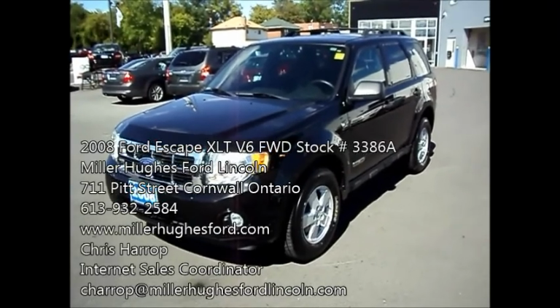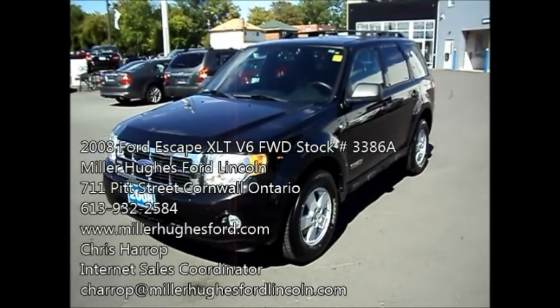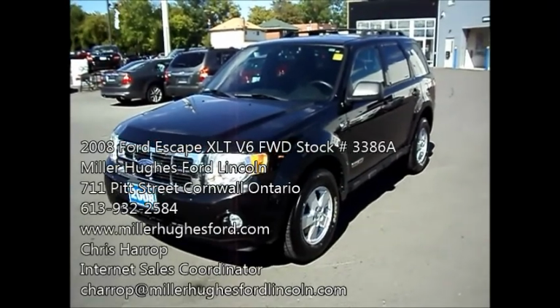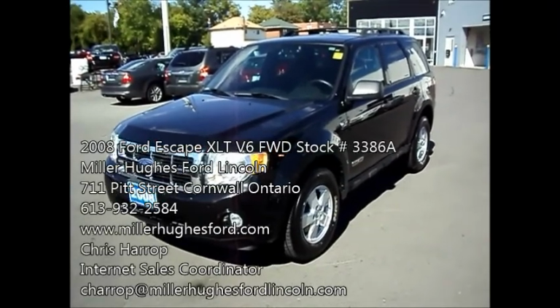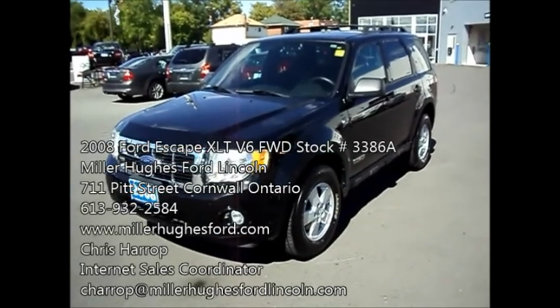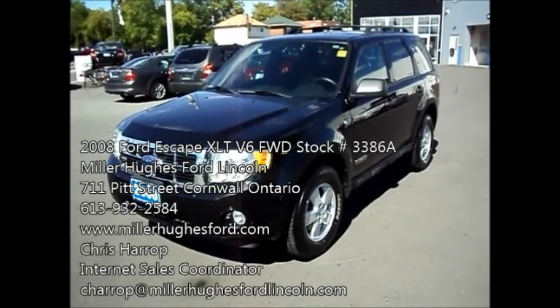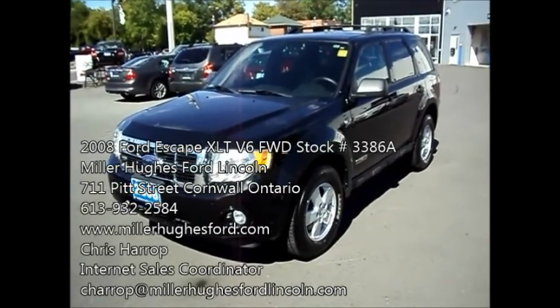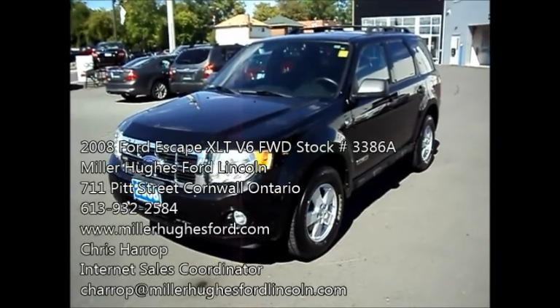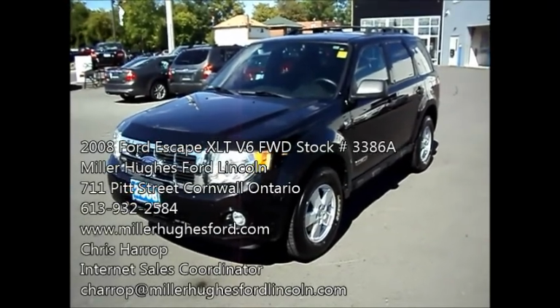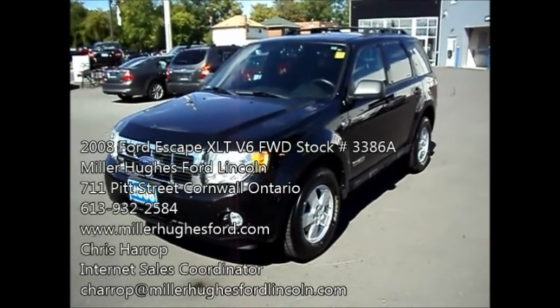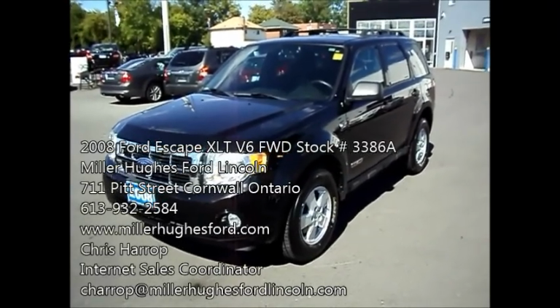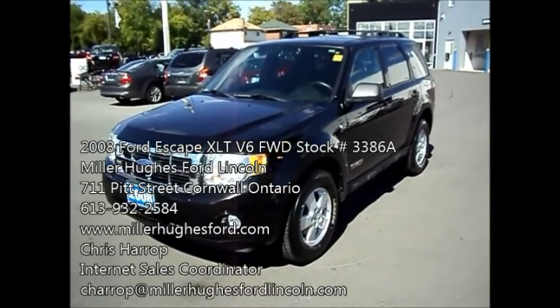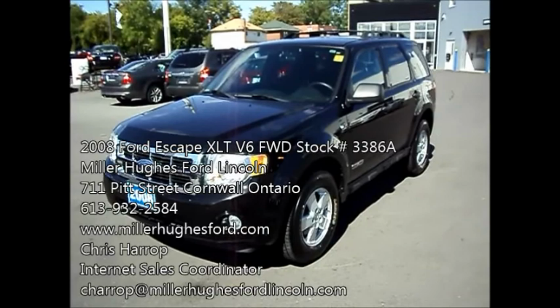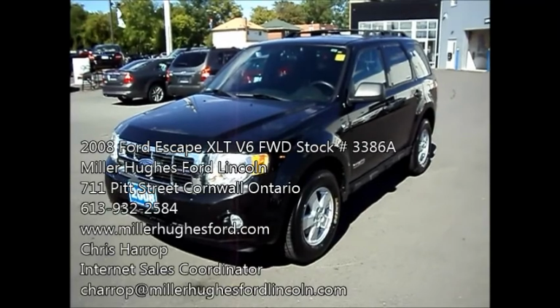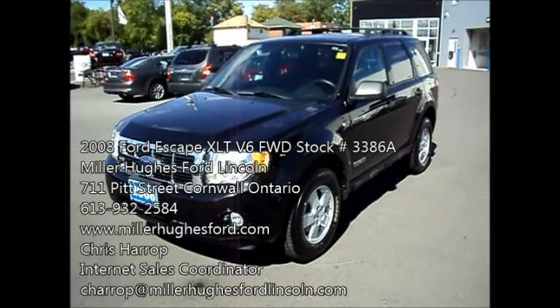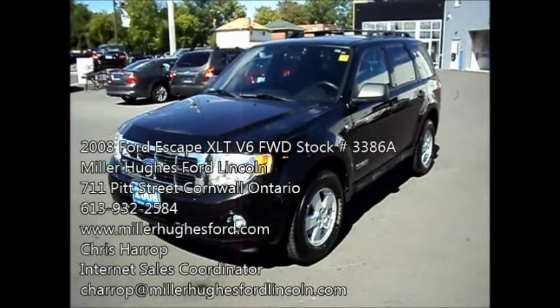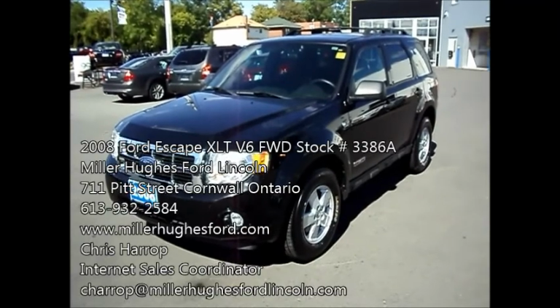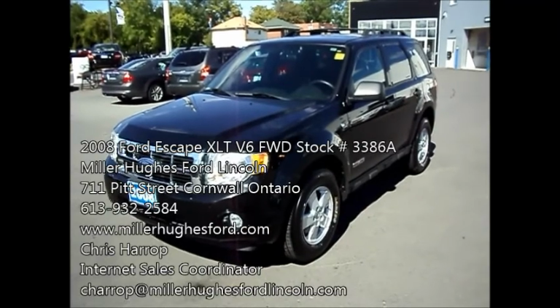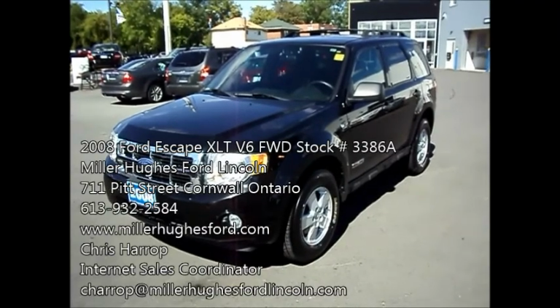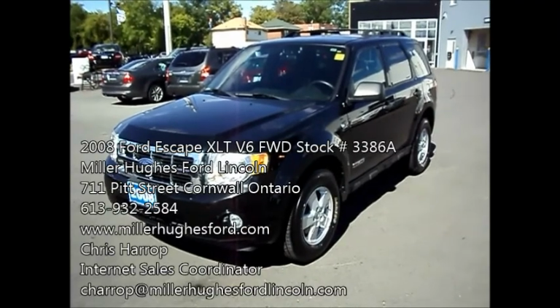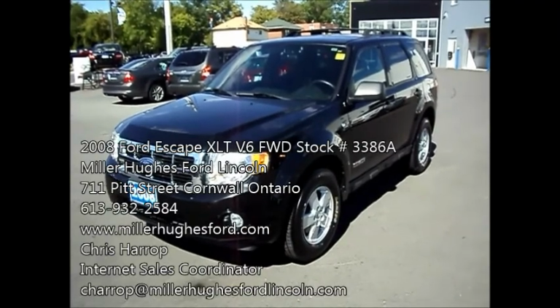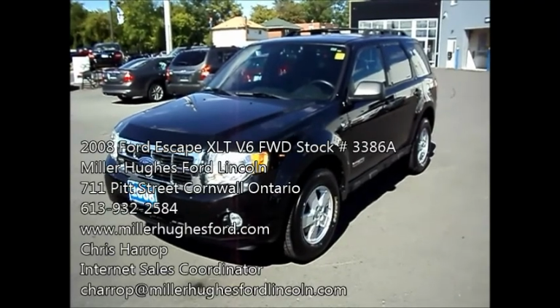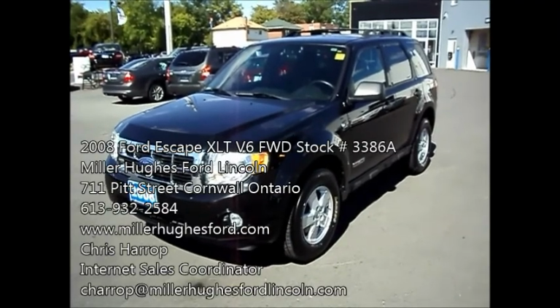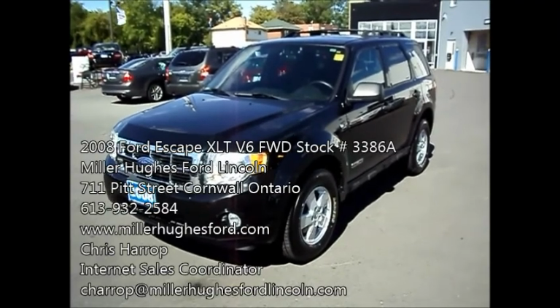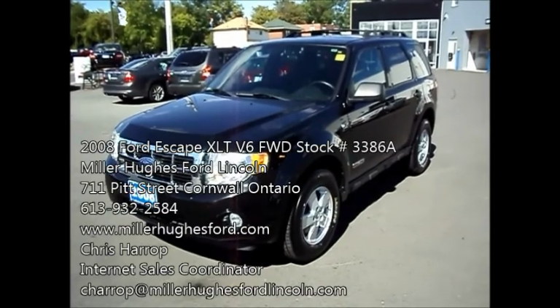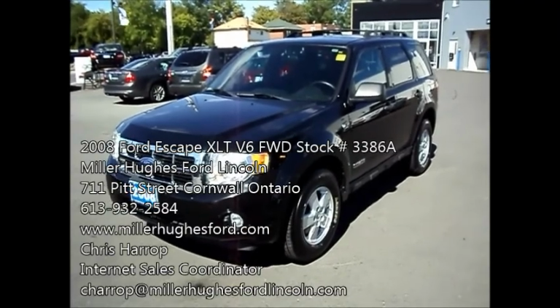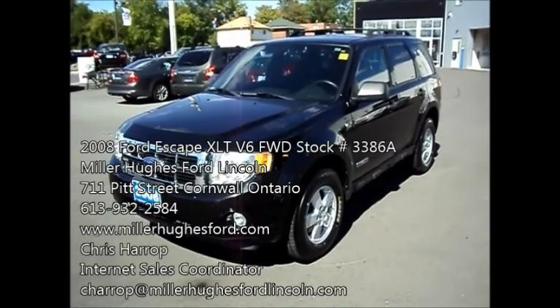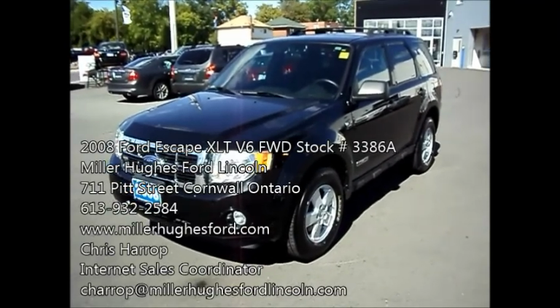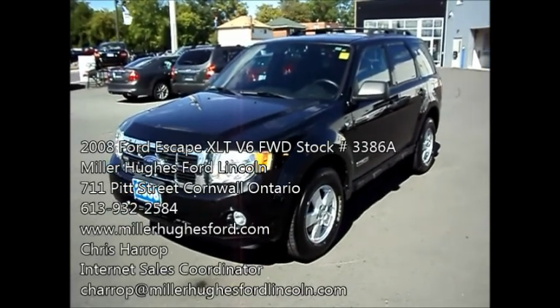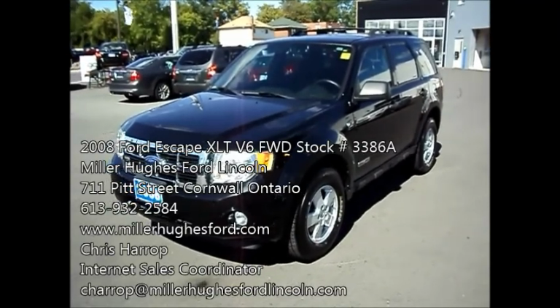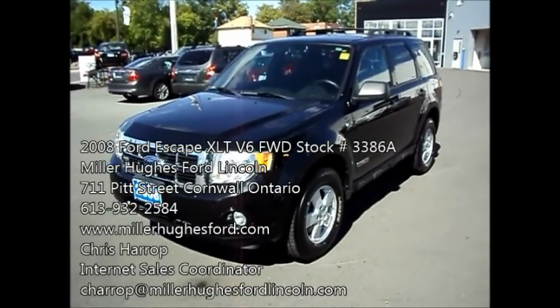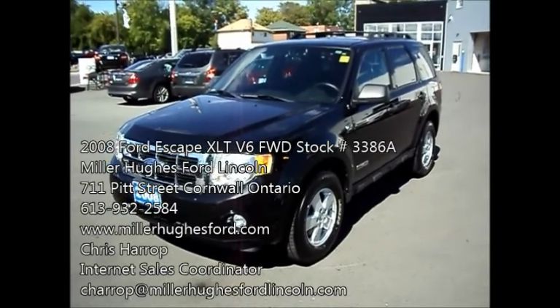Here I have a 2008 Ford Escape. It's the XLT model. It's a V6 front wheel drive.